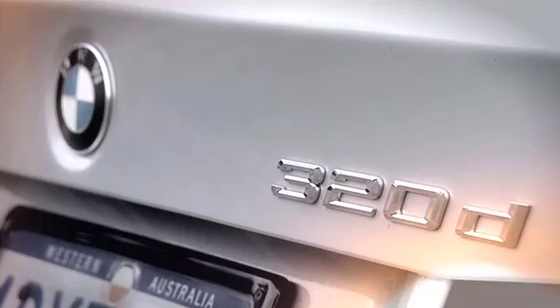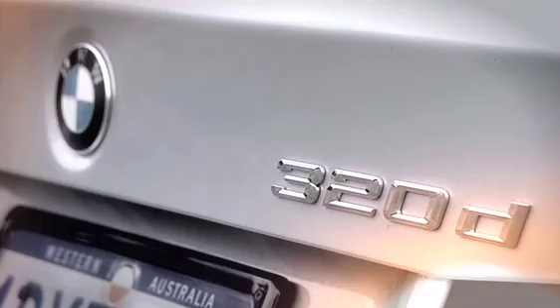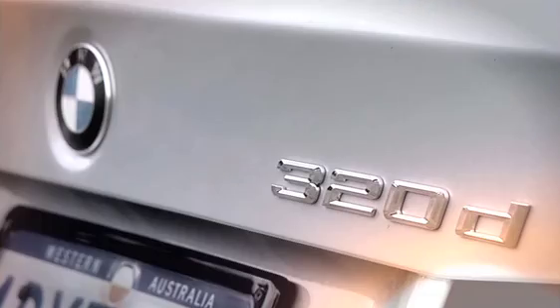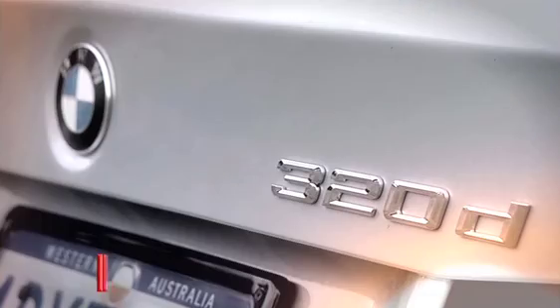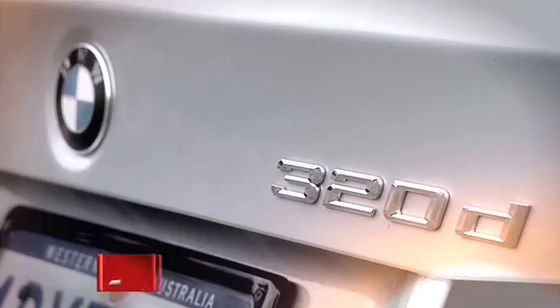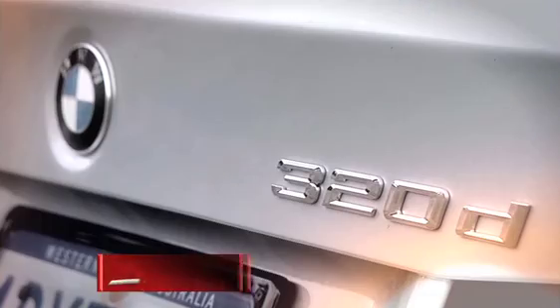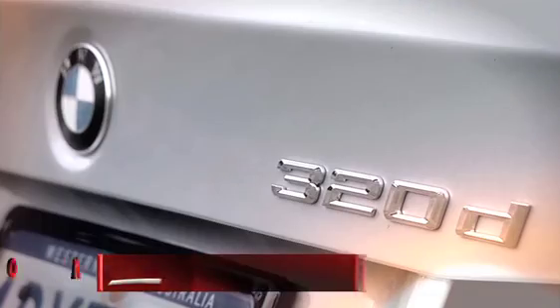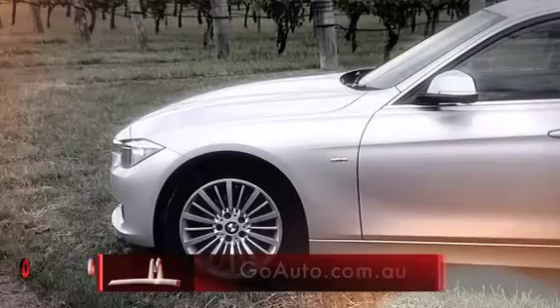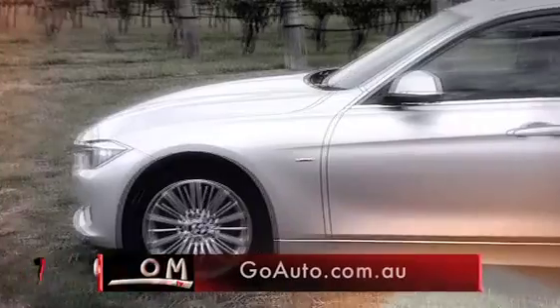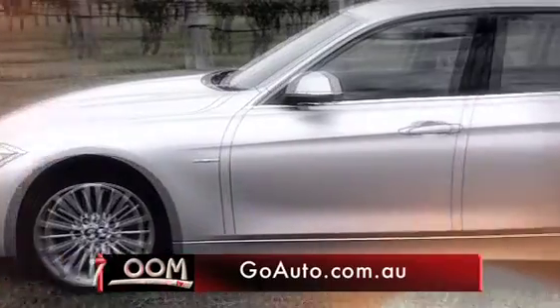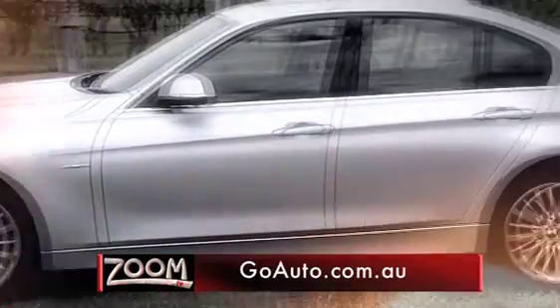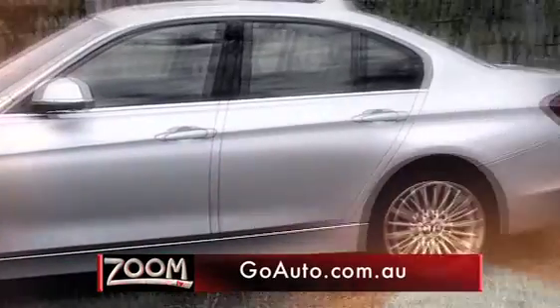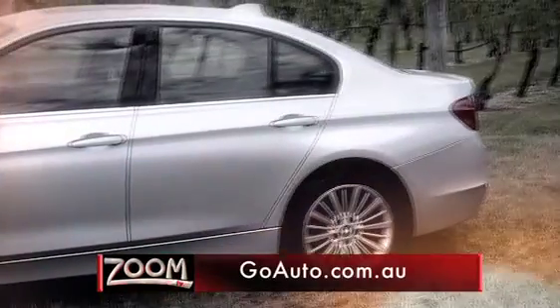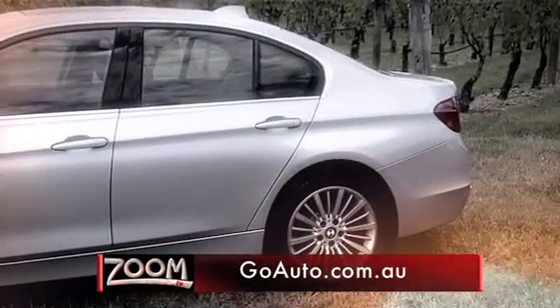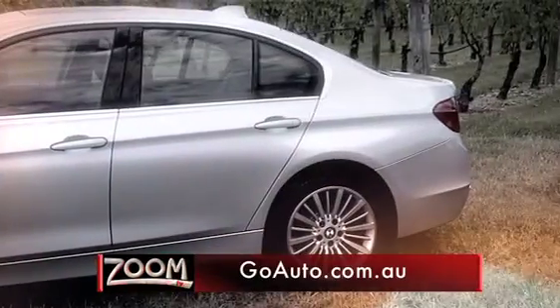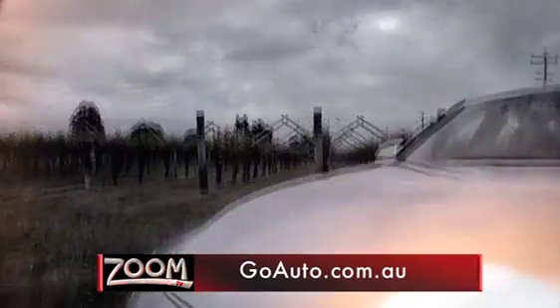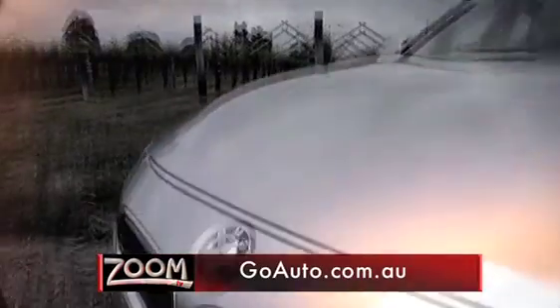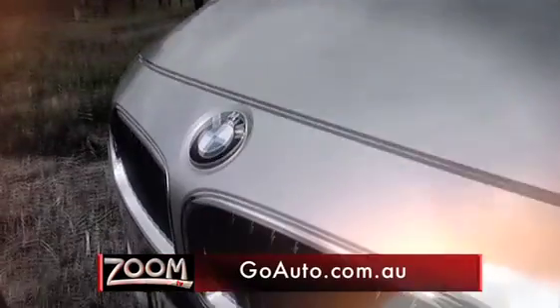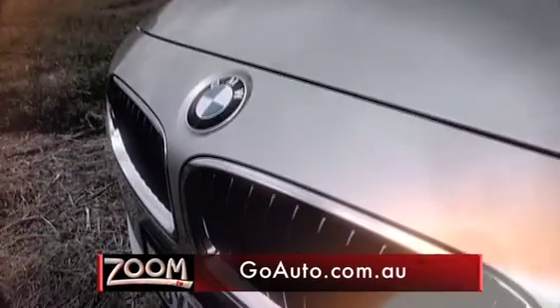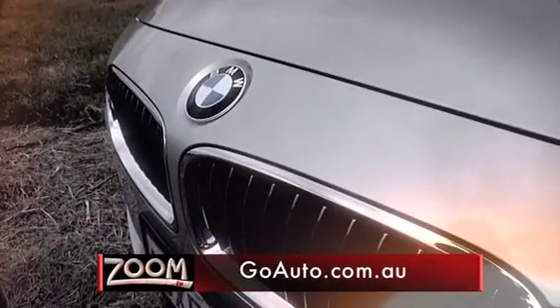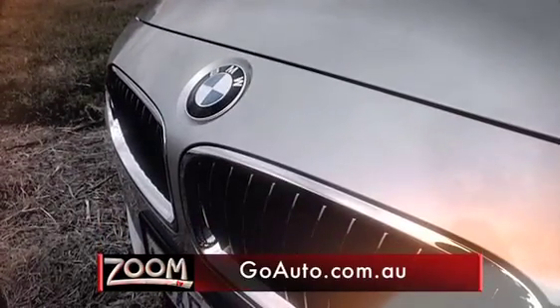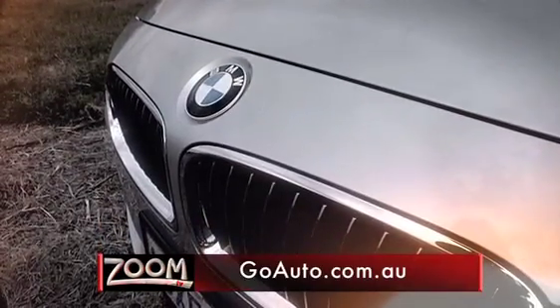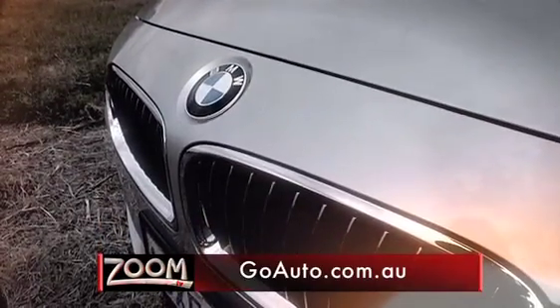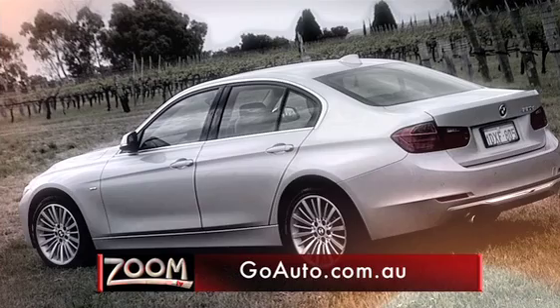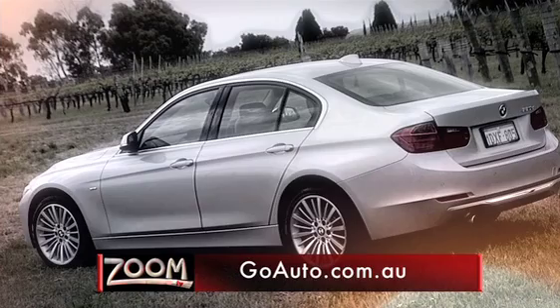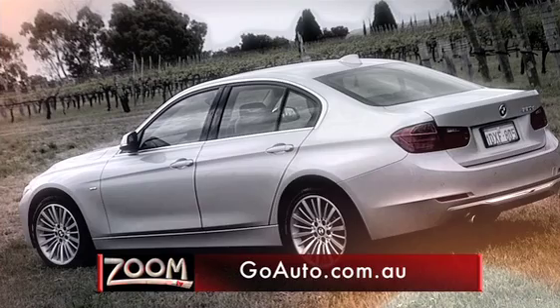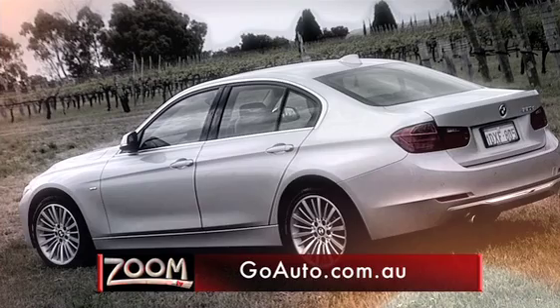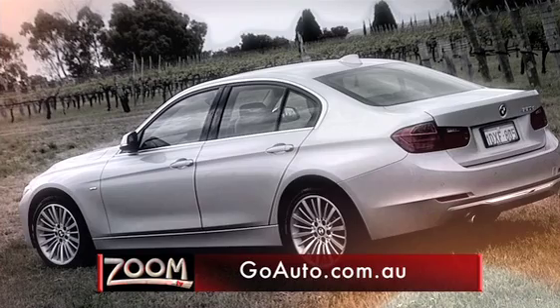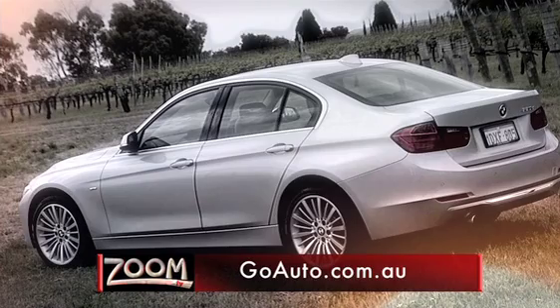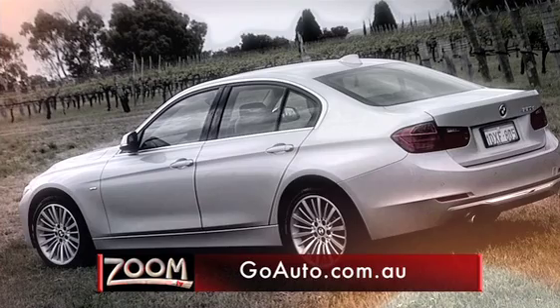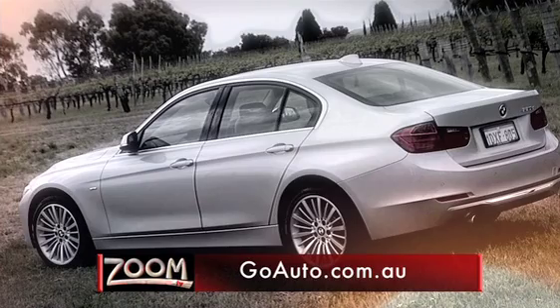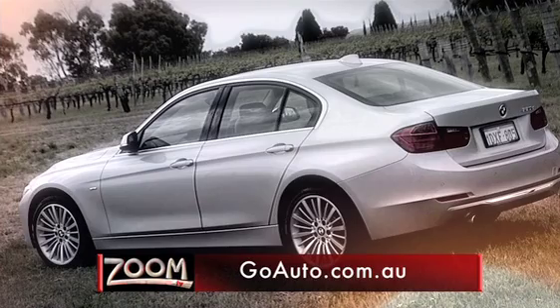To find out more about the all-new 3 Series, or read a full range of in-depth car reviews, go to goauto.com.au.